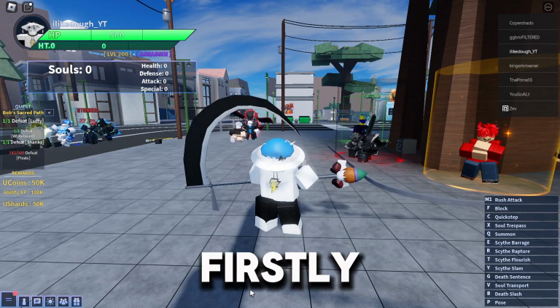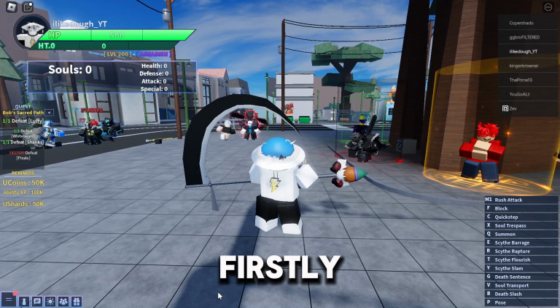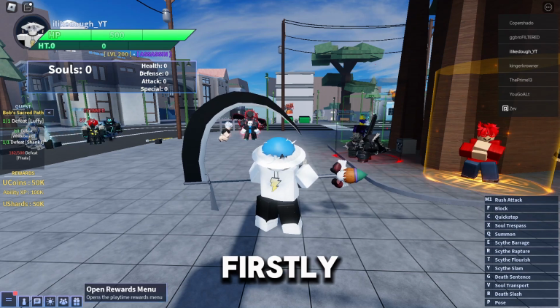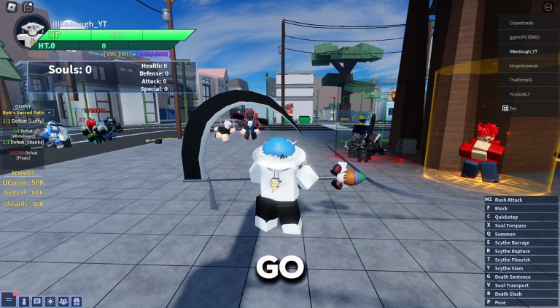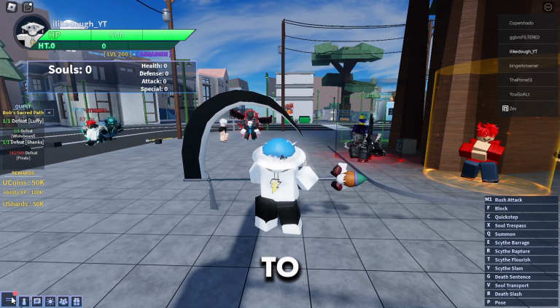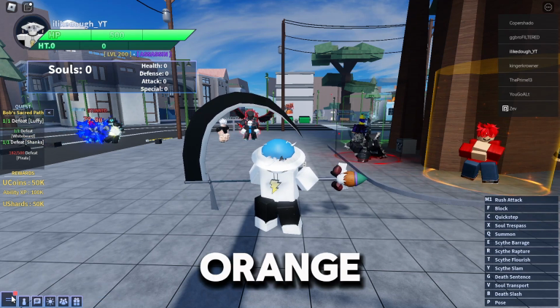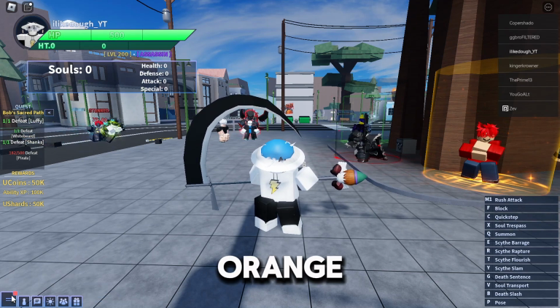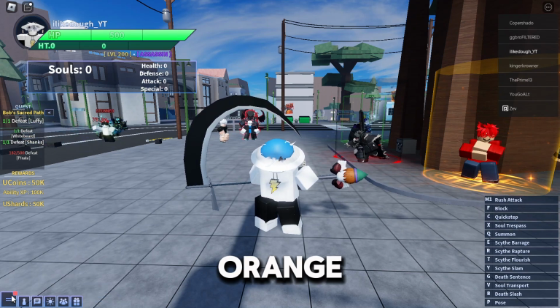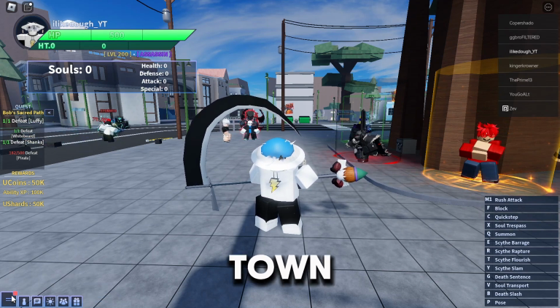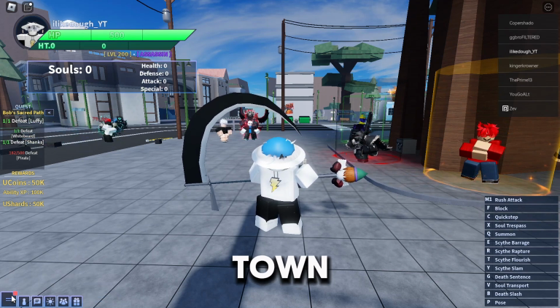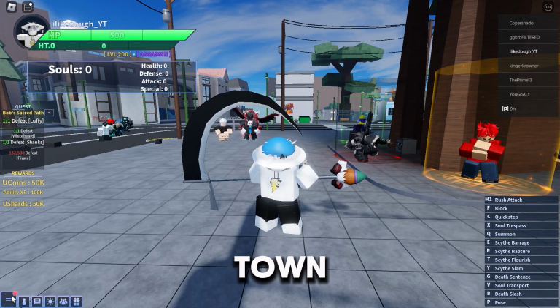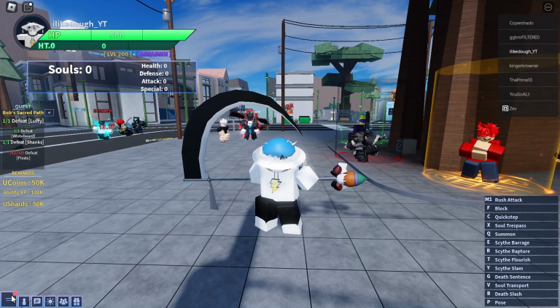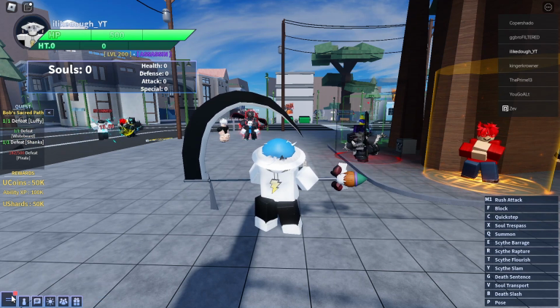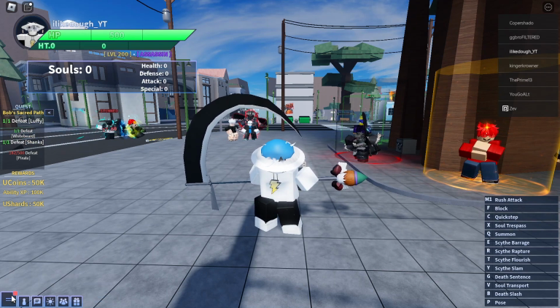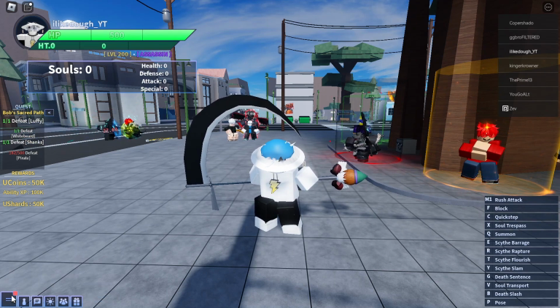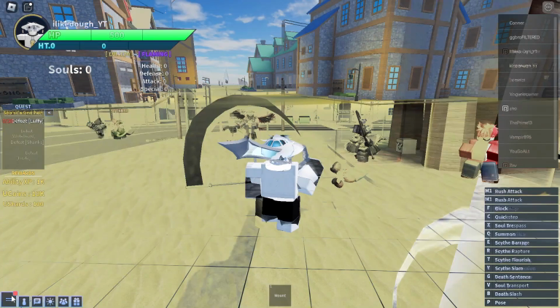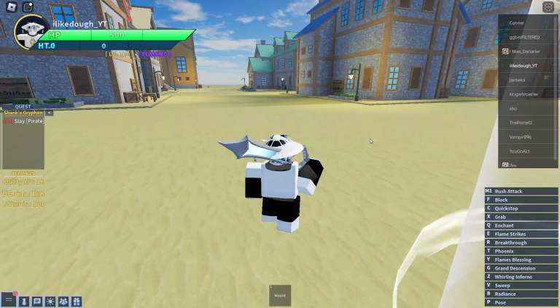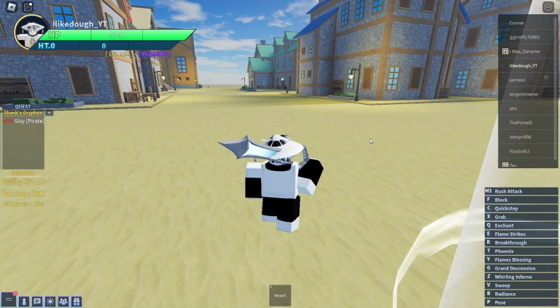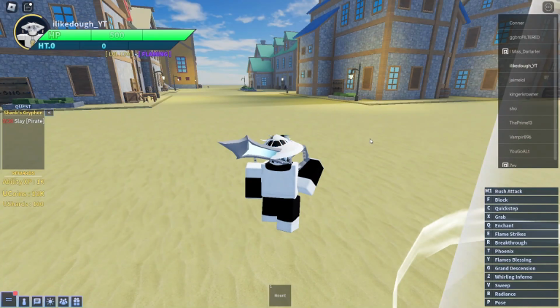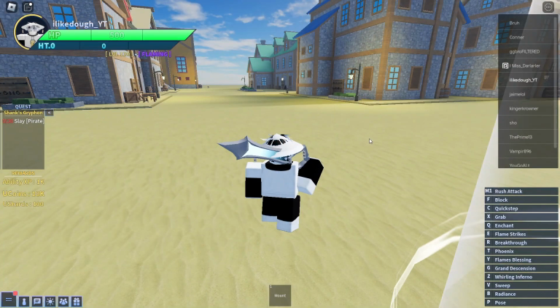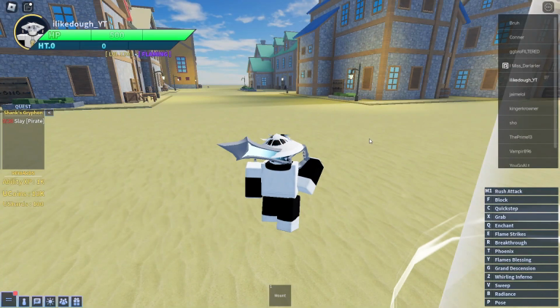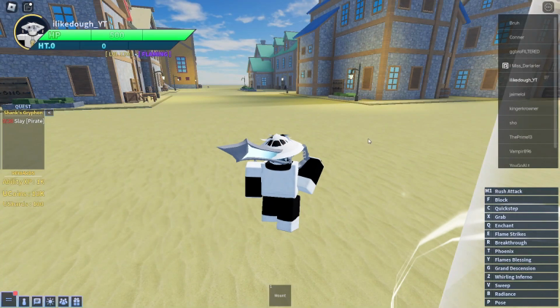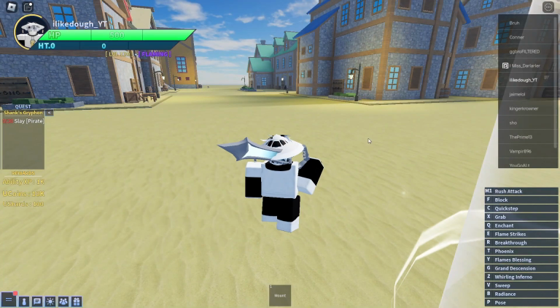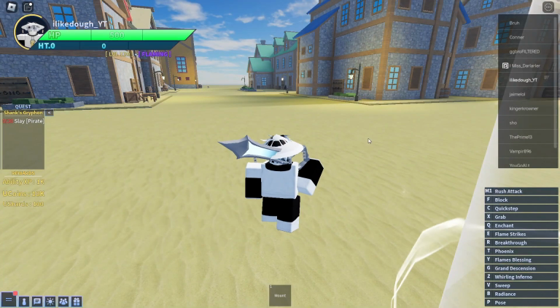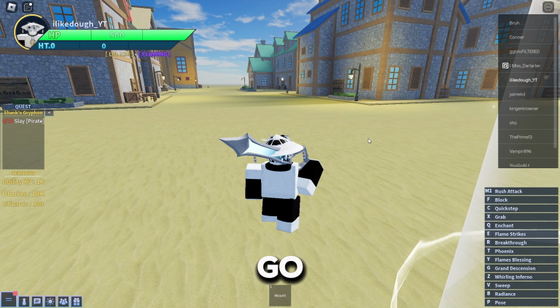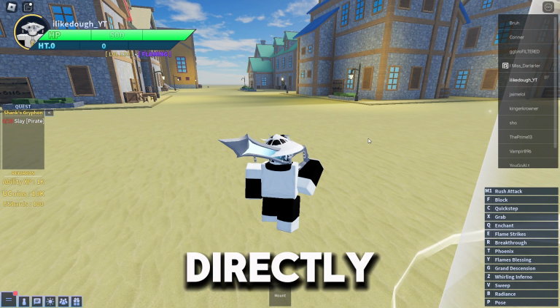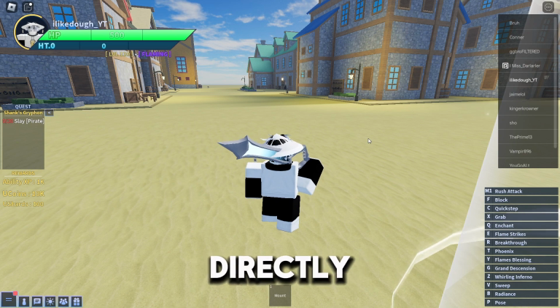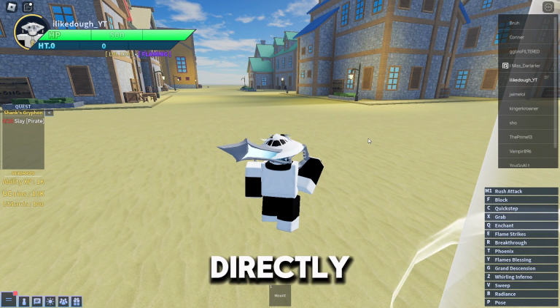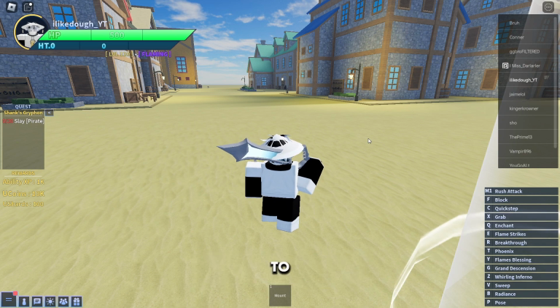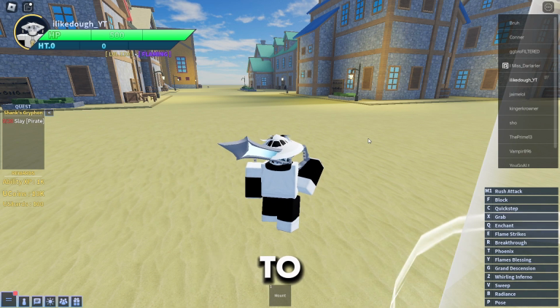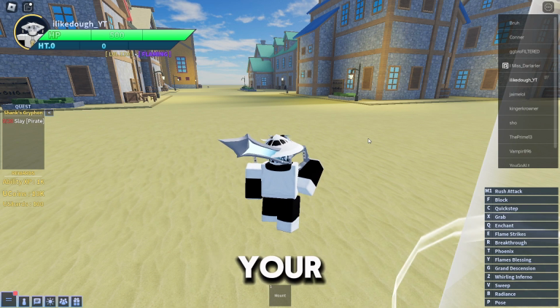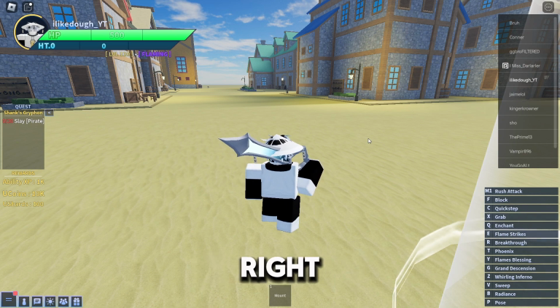Firstly, go to Orange Town. Go directly to your right.